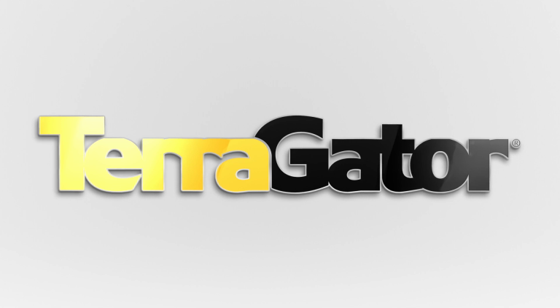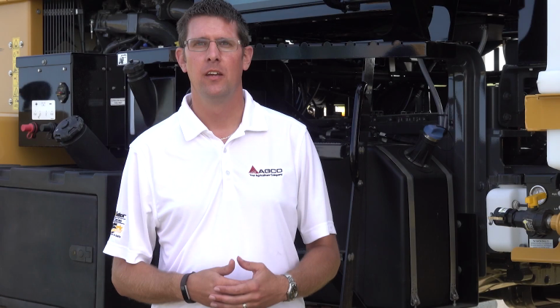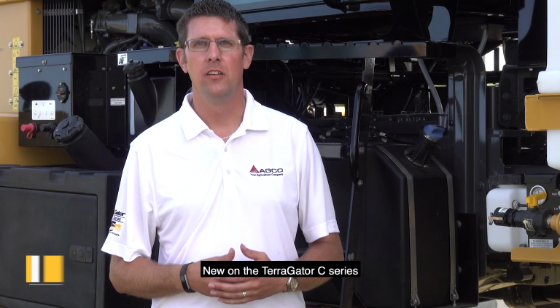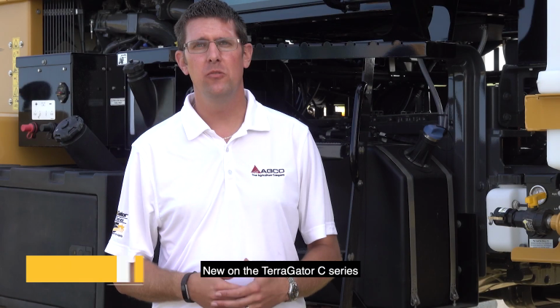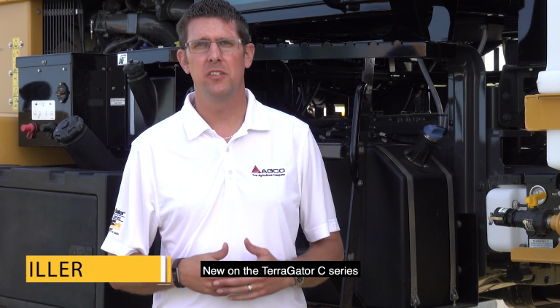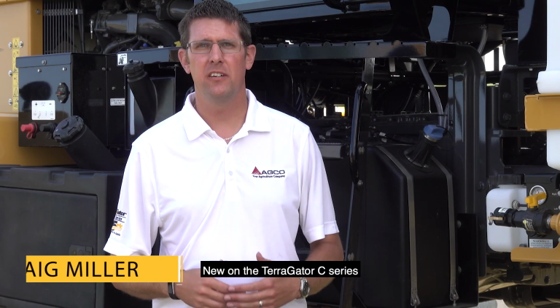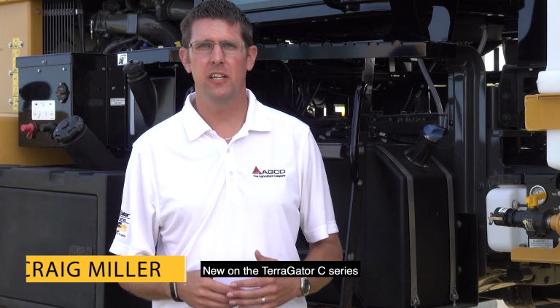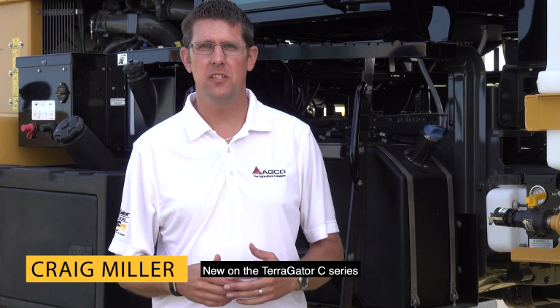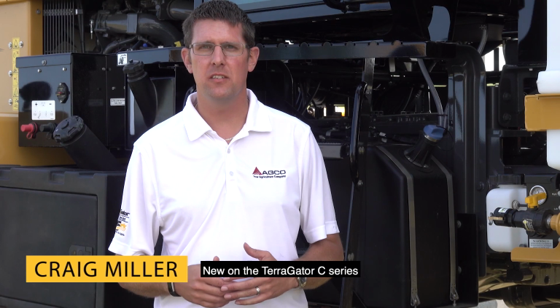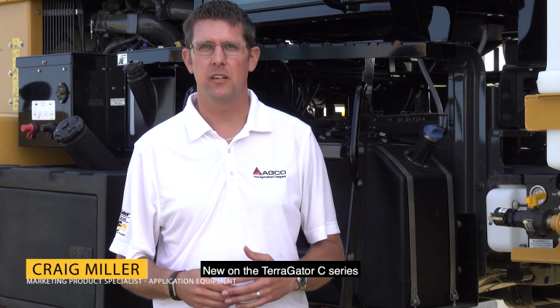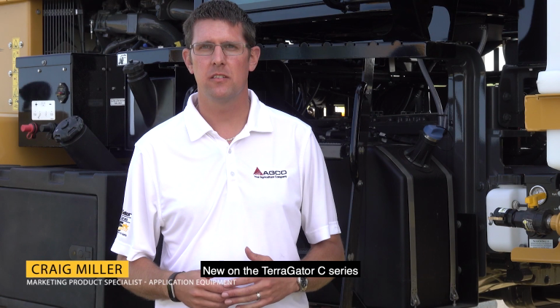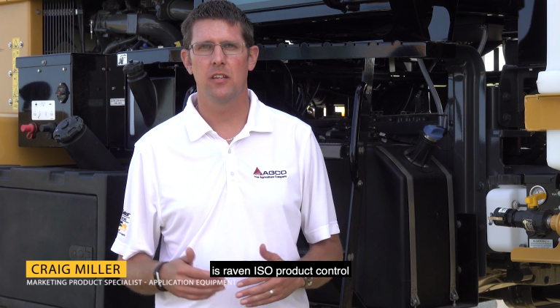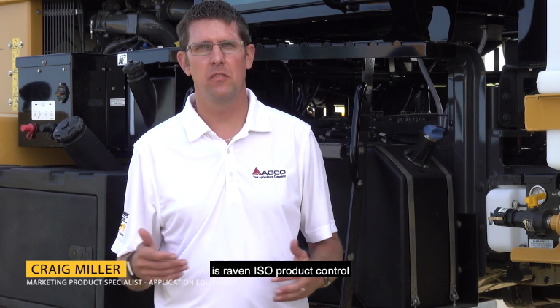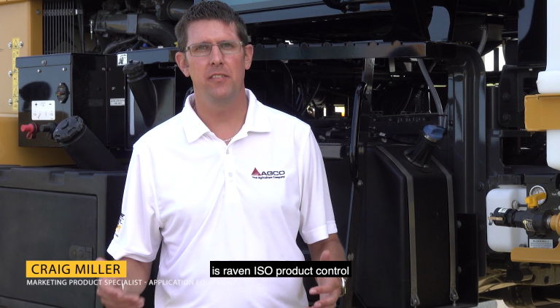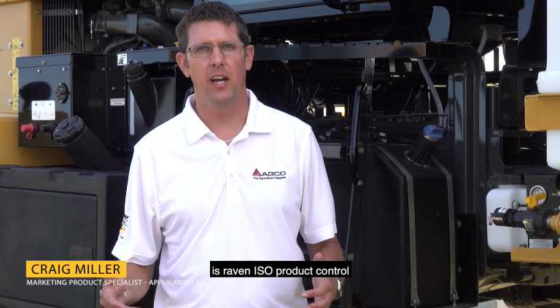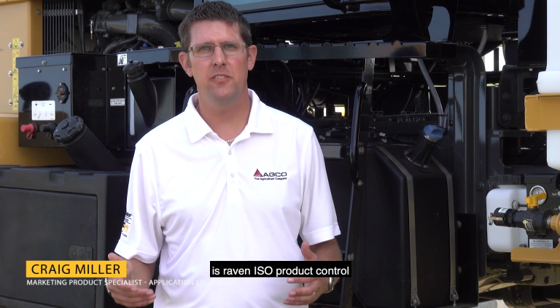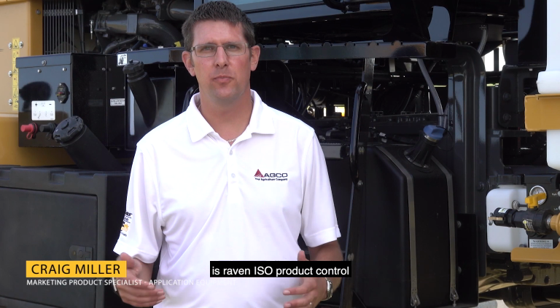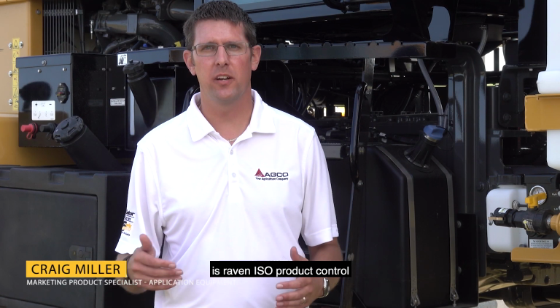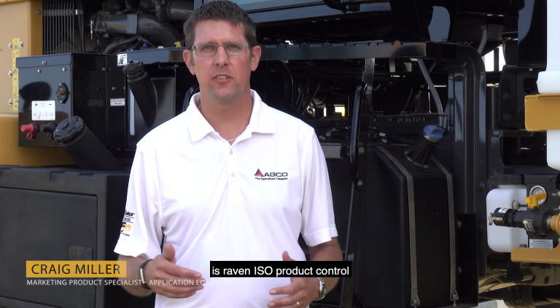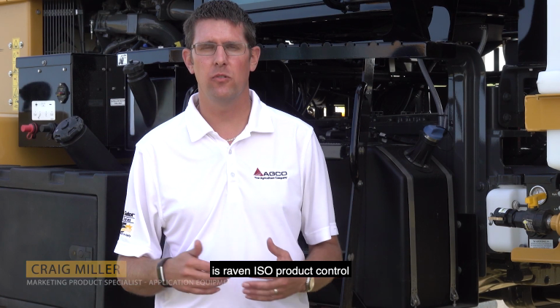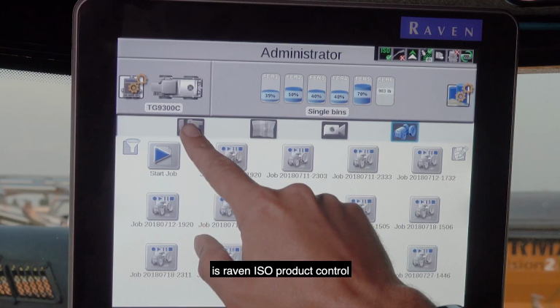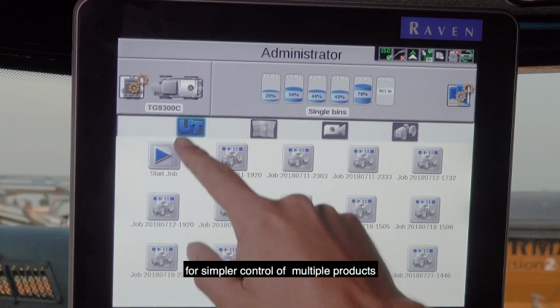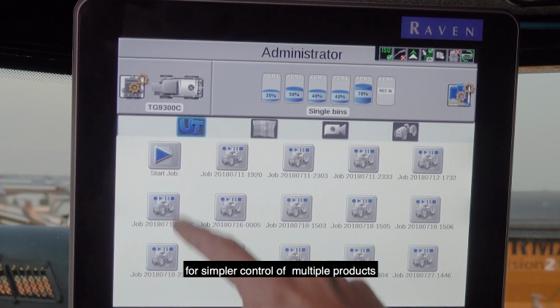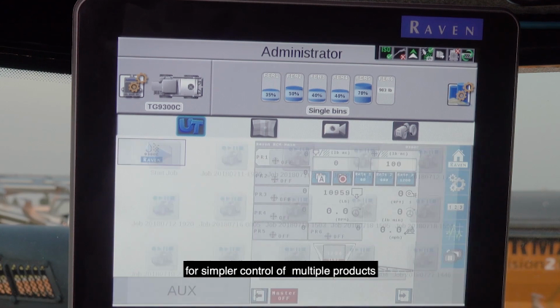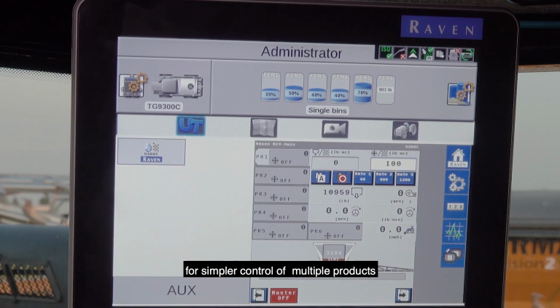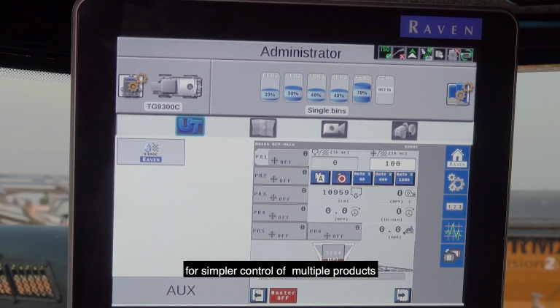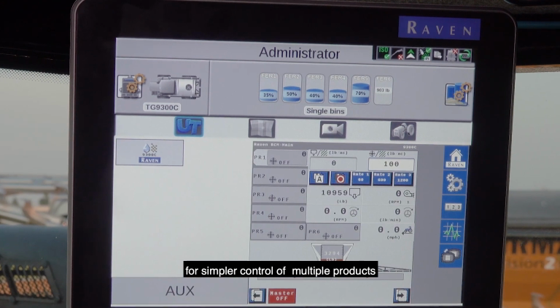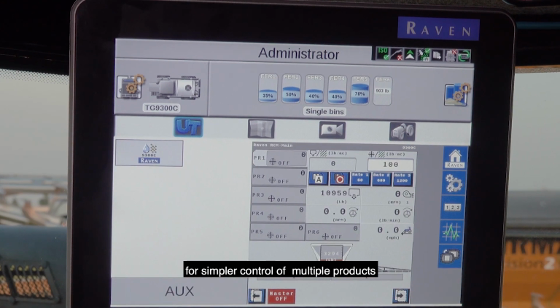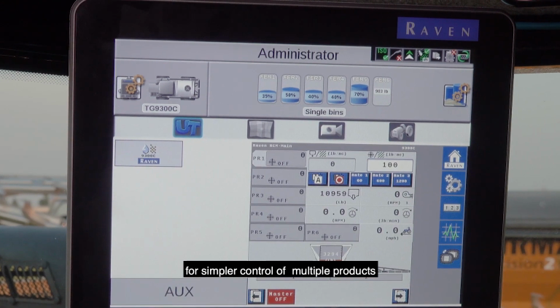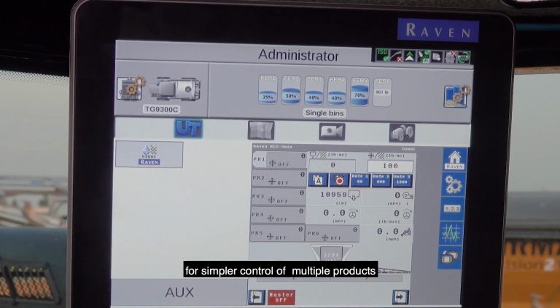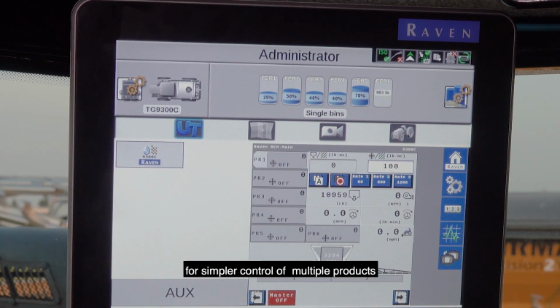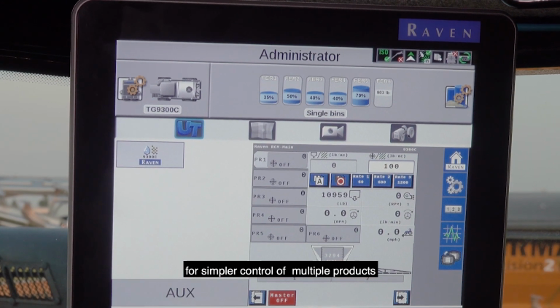New on the TerraGator C-Series is Raven ISO product control for simpler control of multiple products.